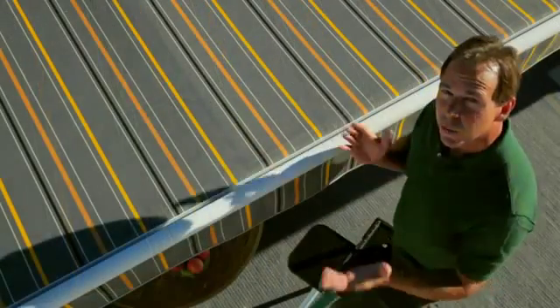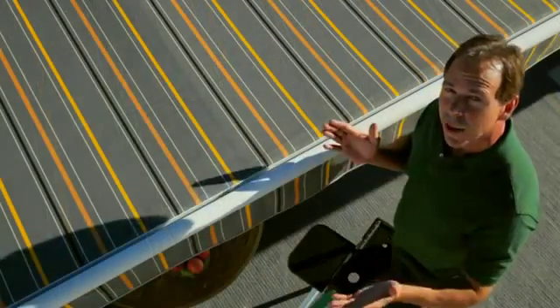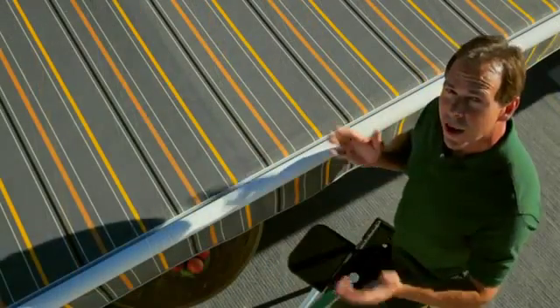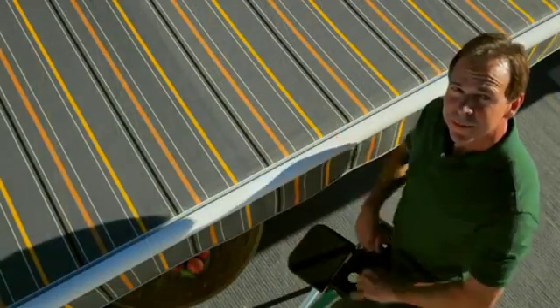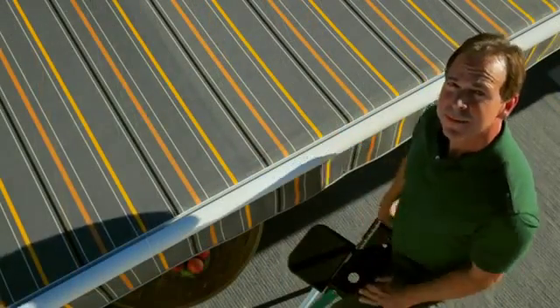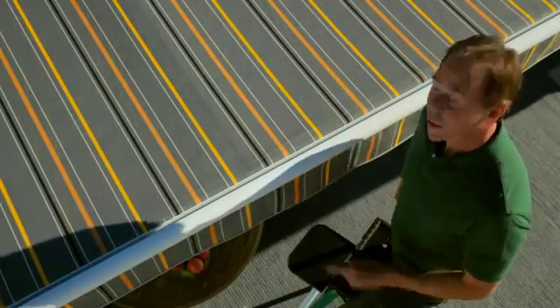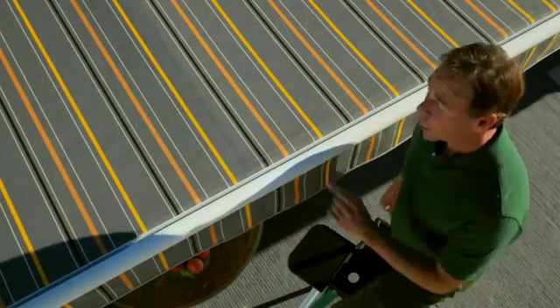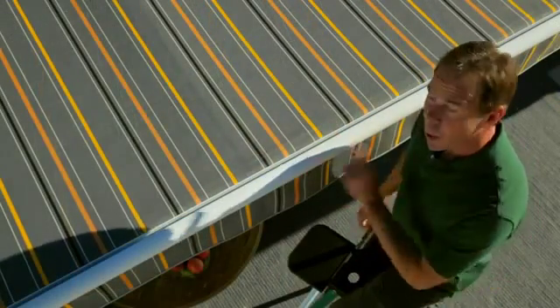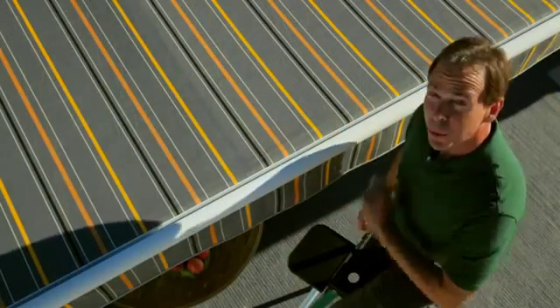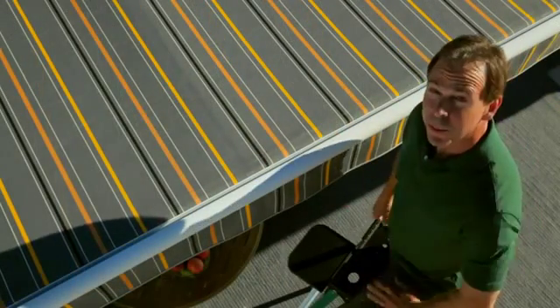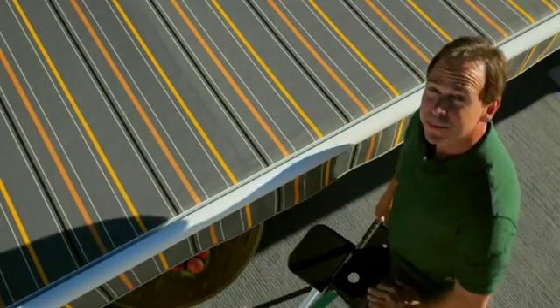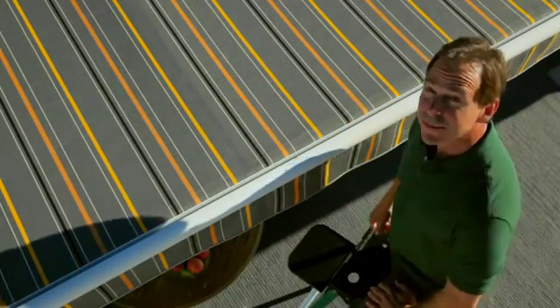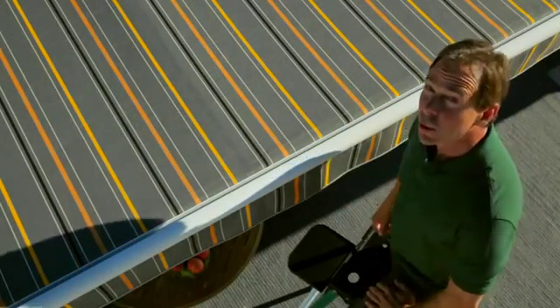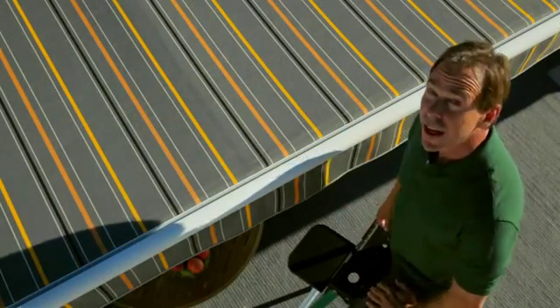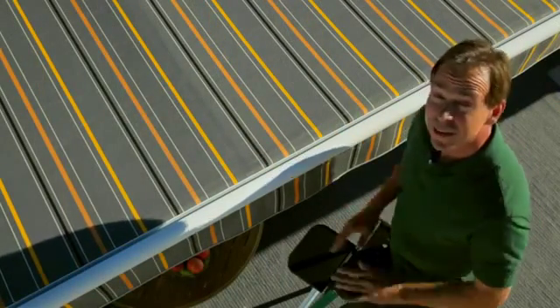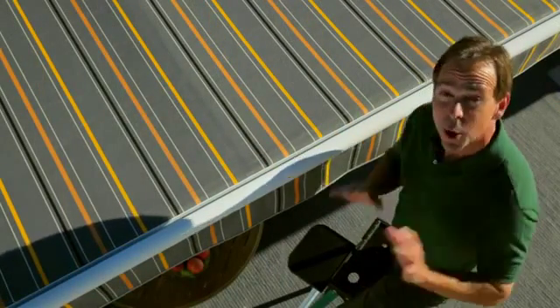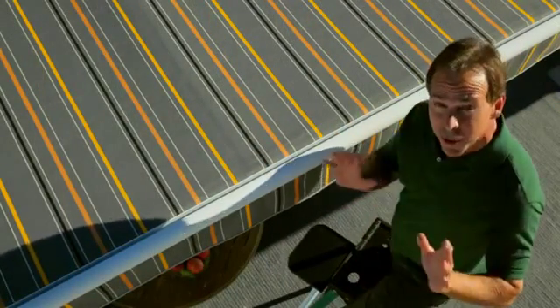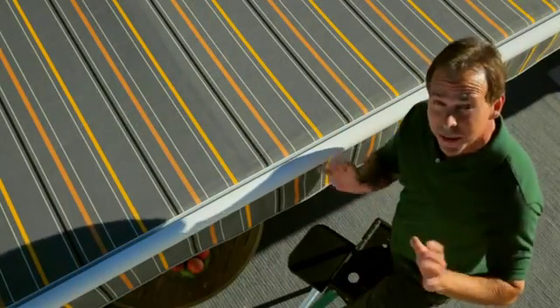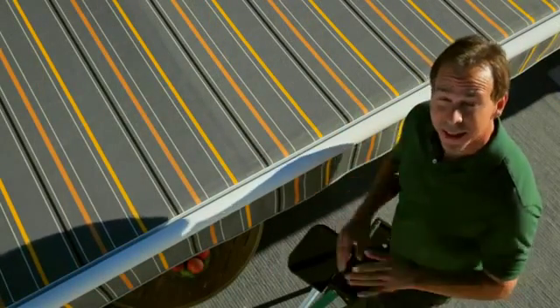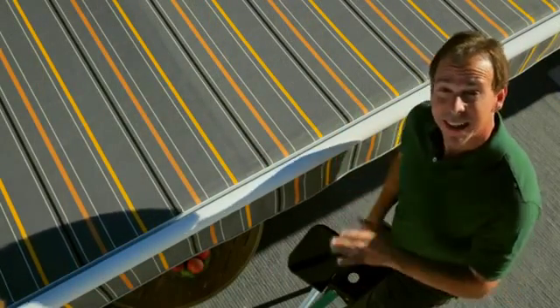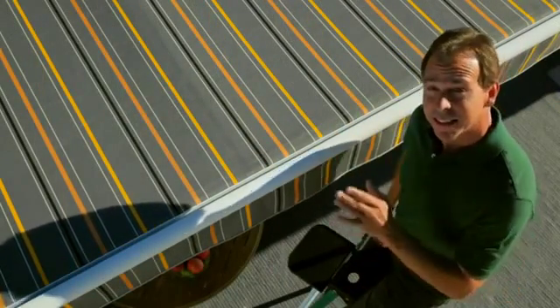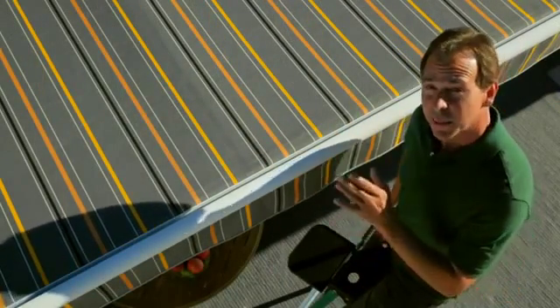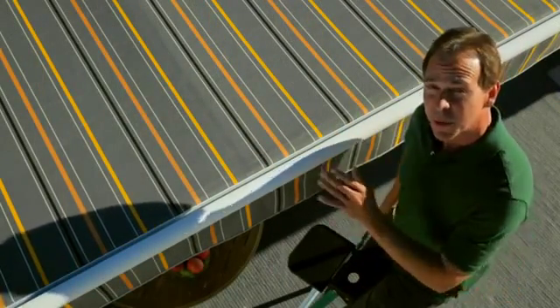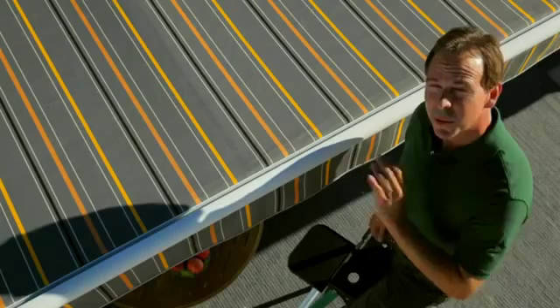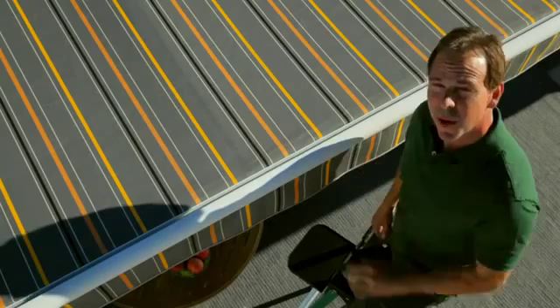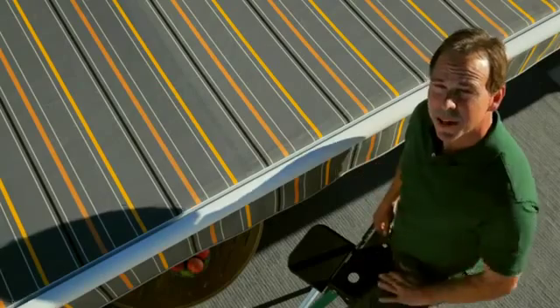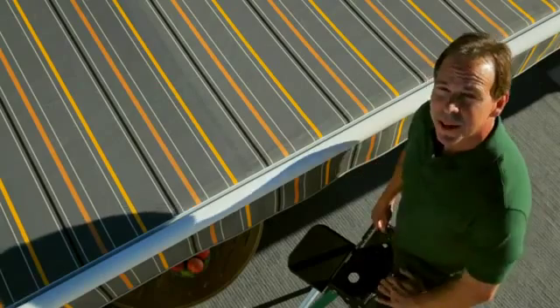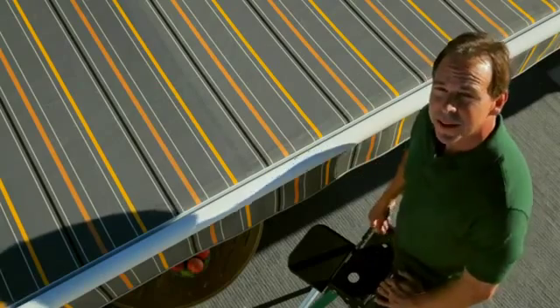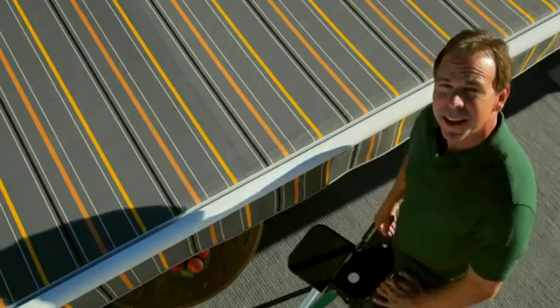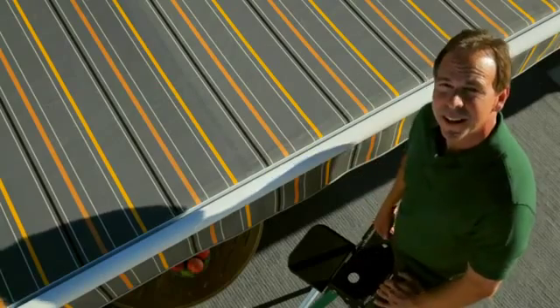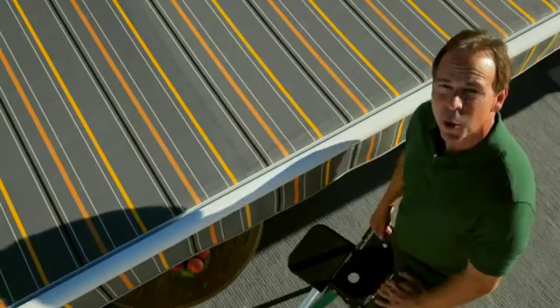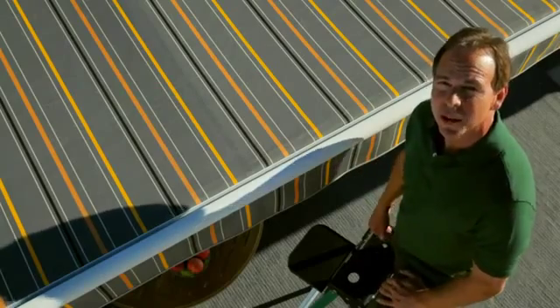Voila! No bird poop, no stains, no nothing — except a beautiful awning ready to take on the world.